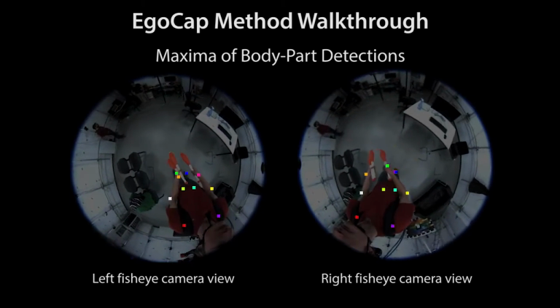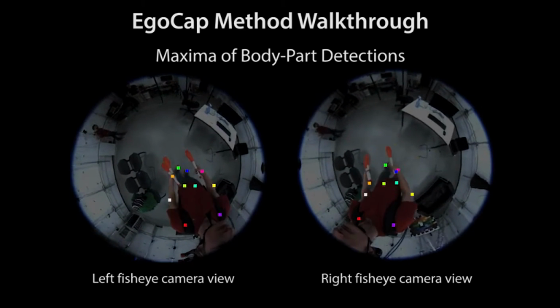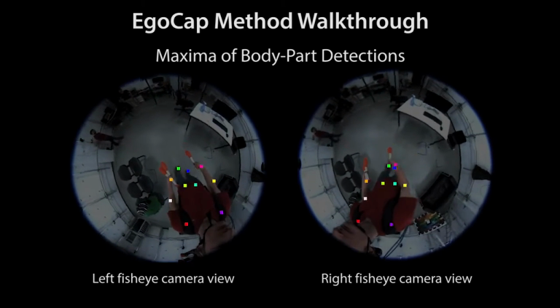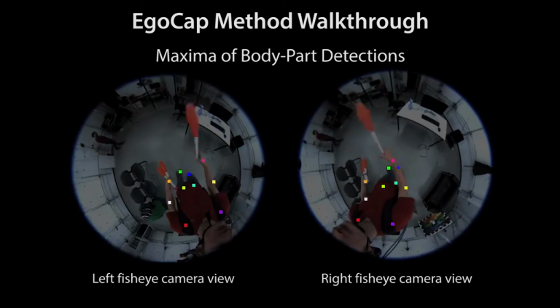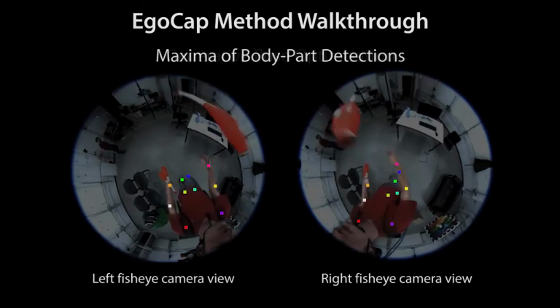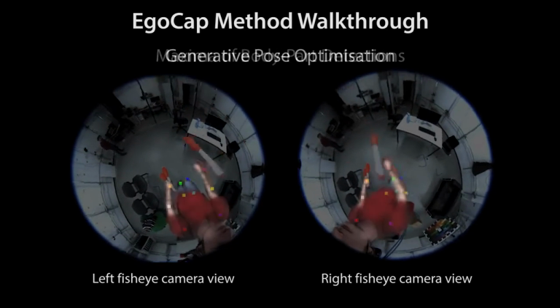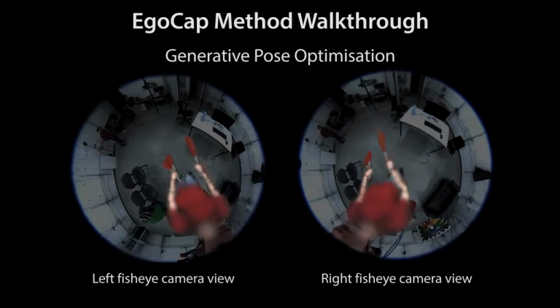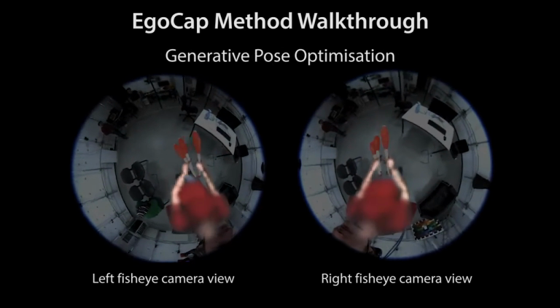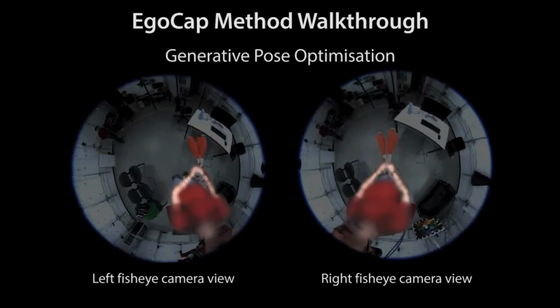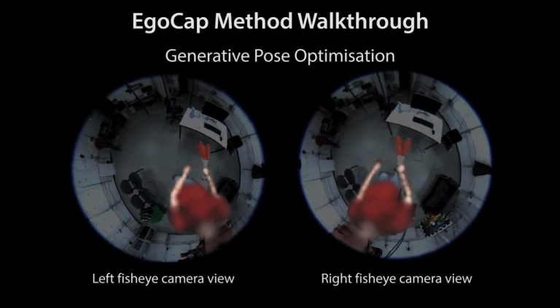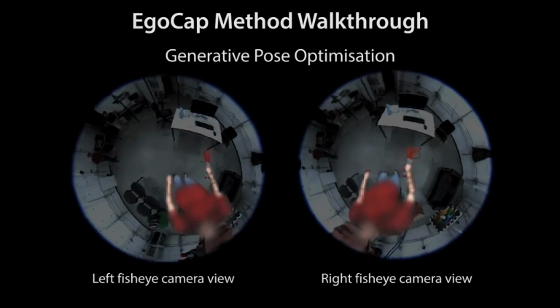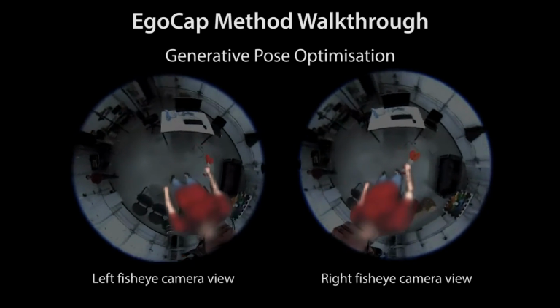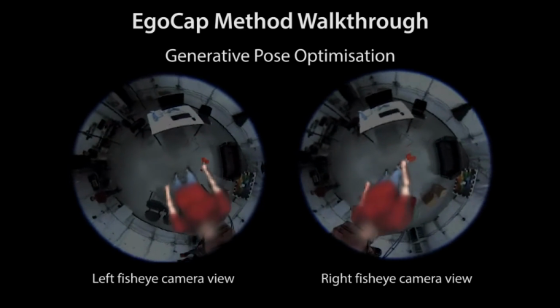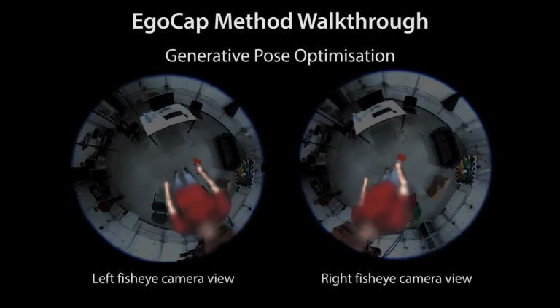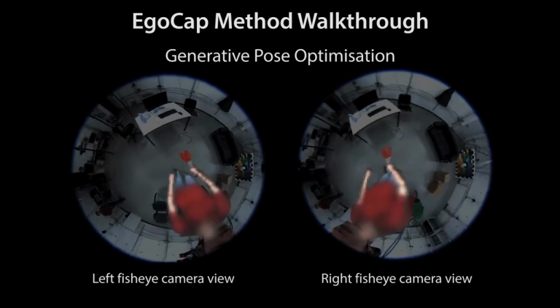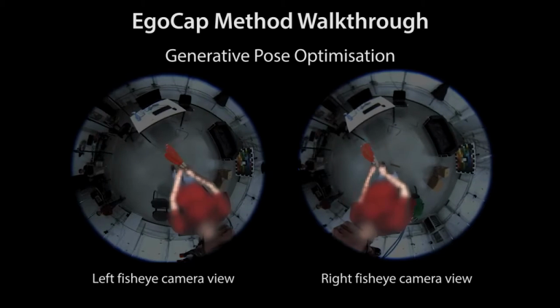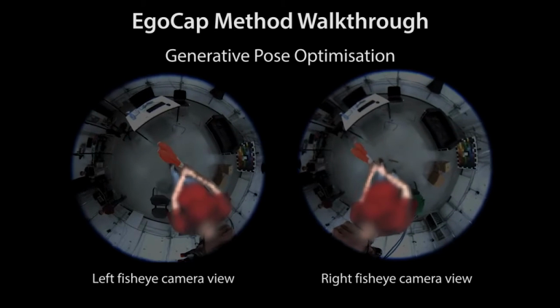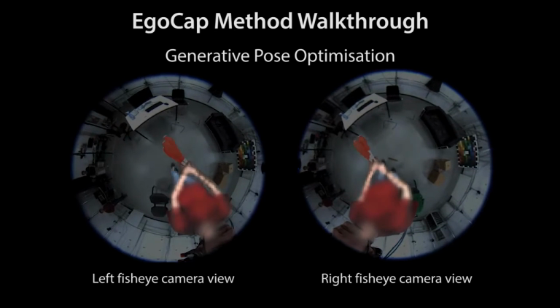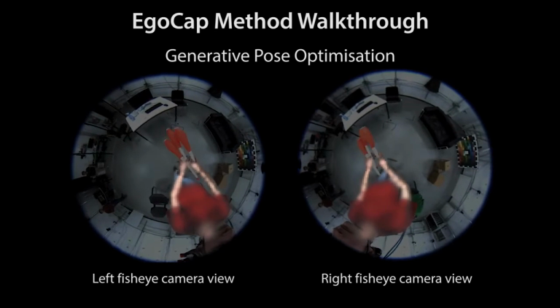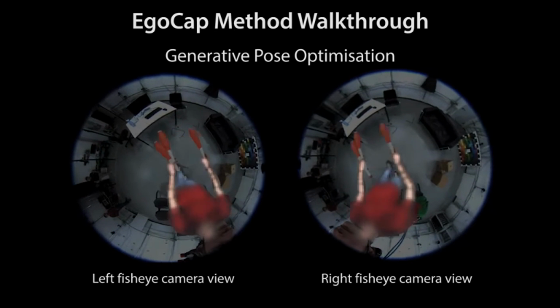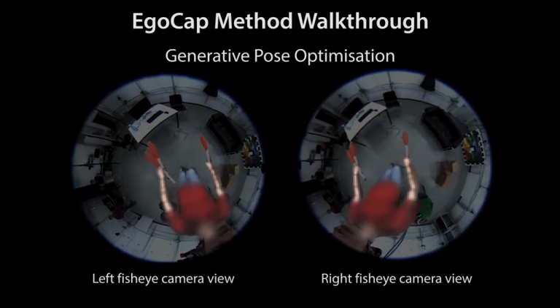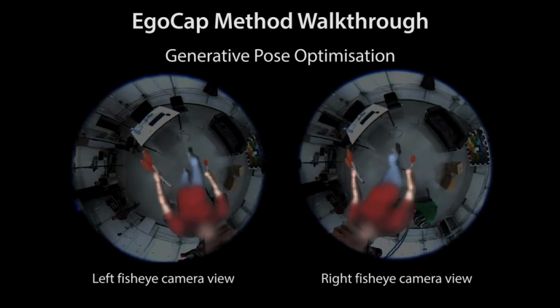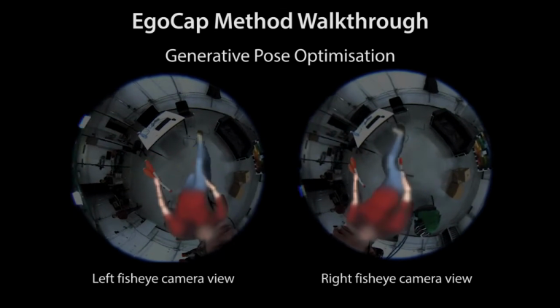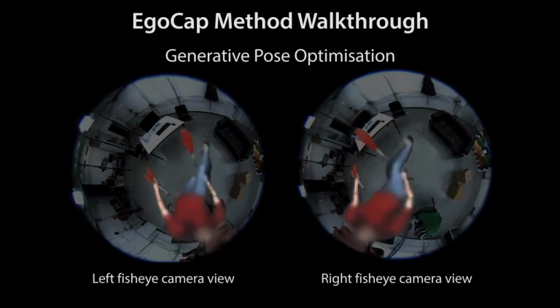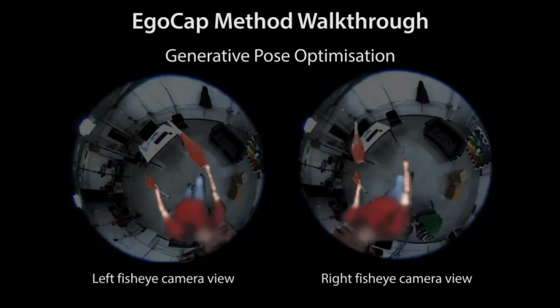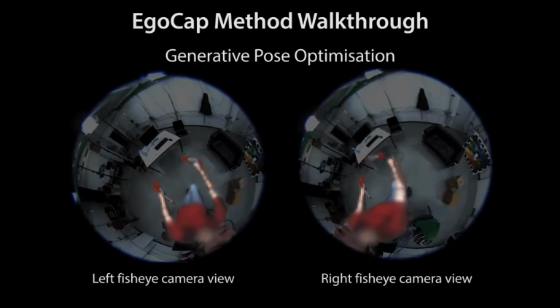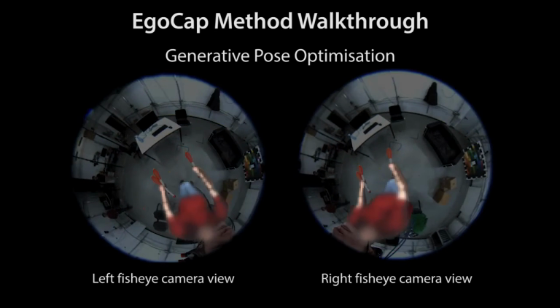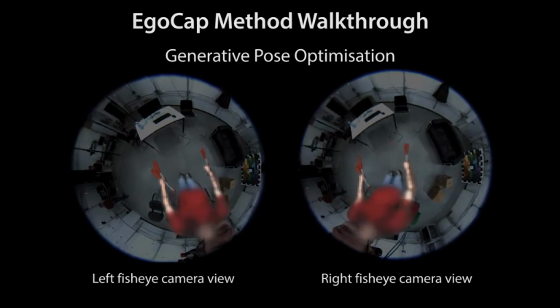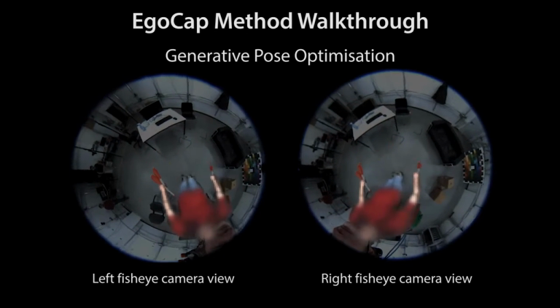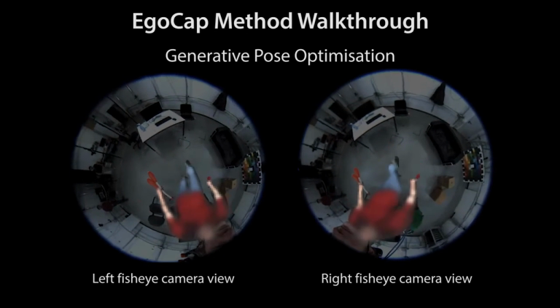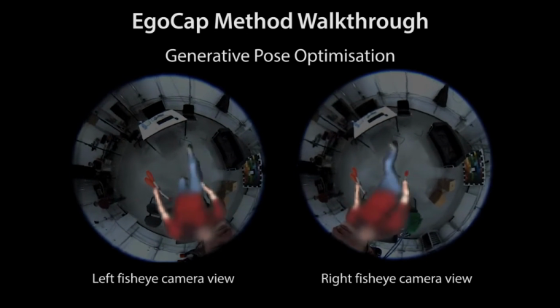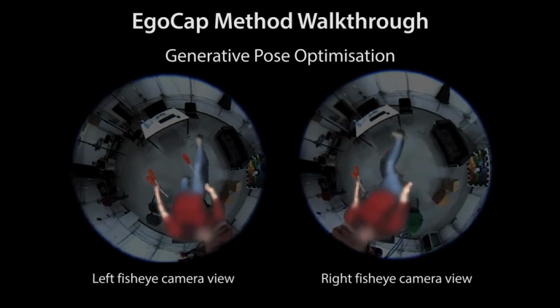We integrate the detections into a generative pose optimization using a volumetric body model and a new ray-casting-based image formation model. See the paper for details.